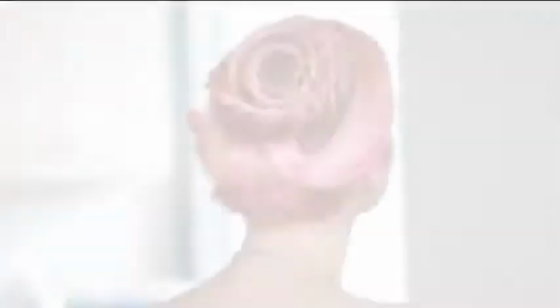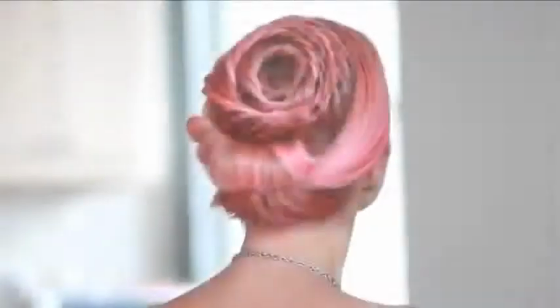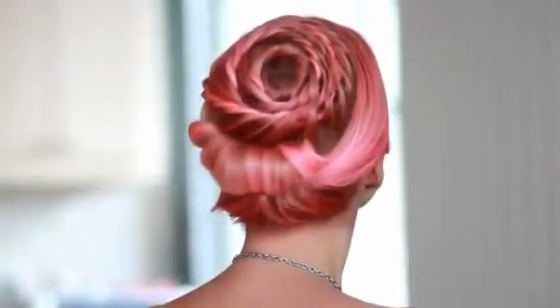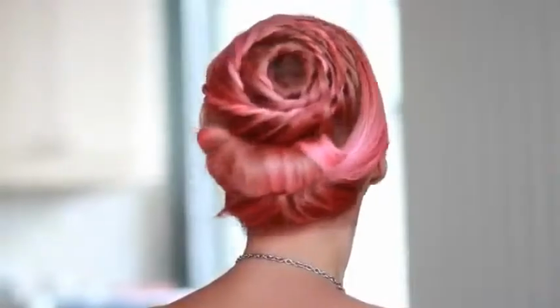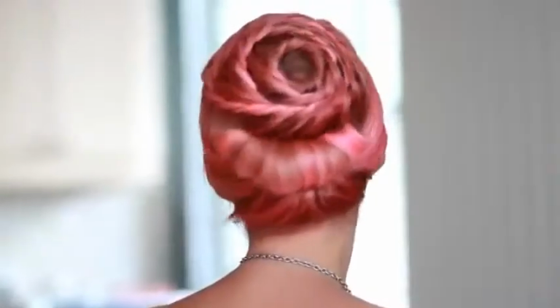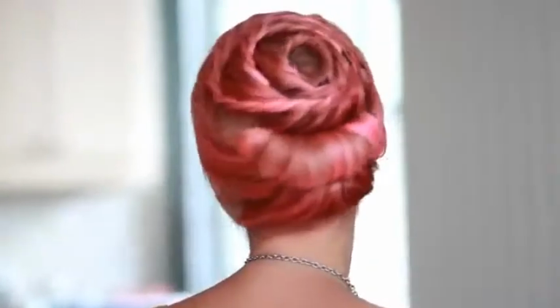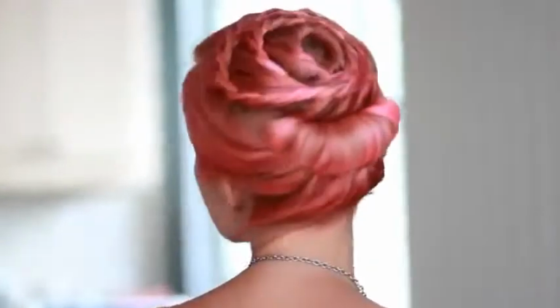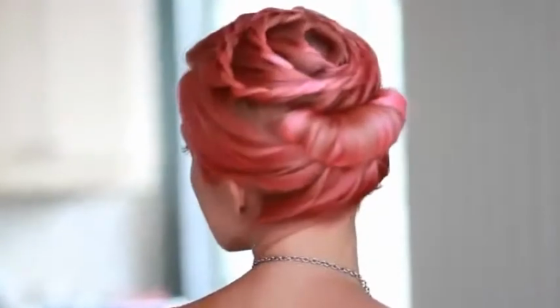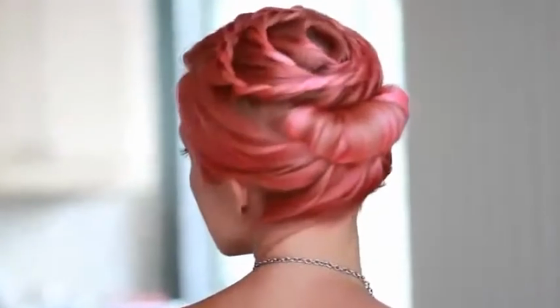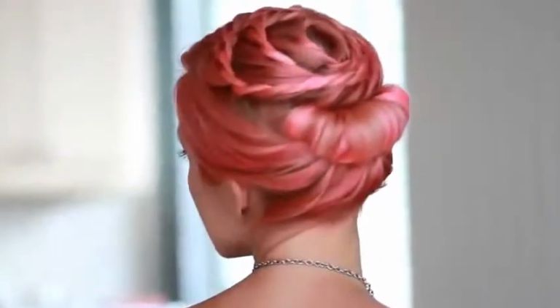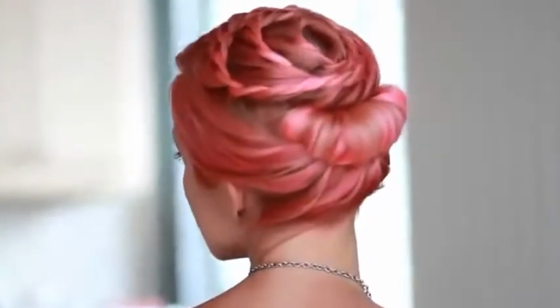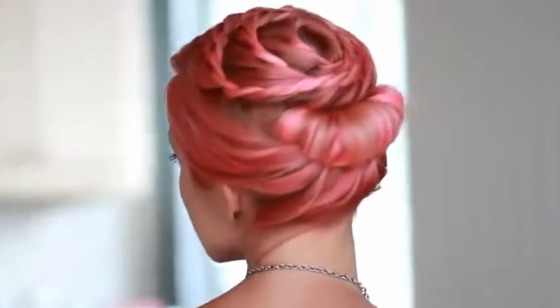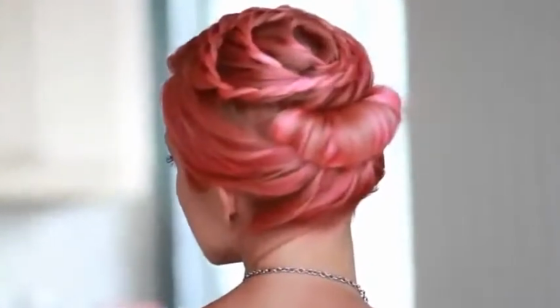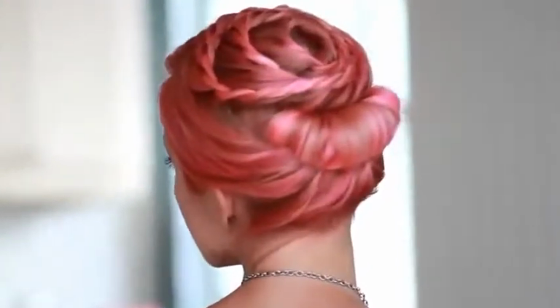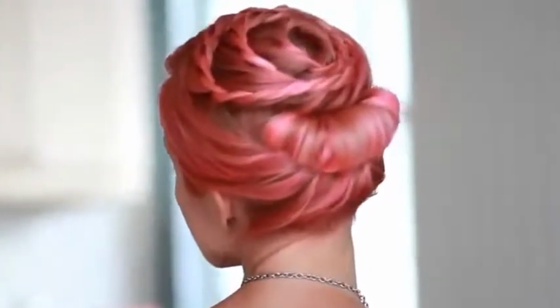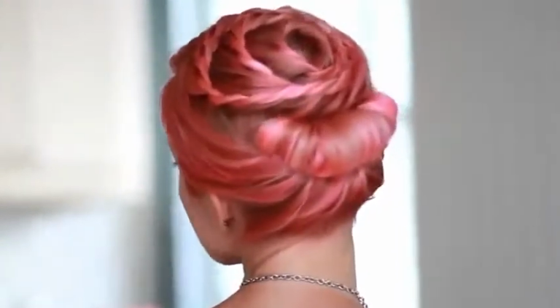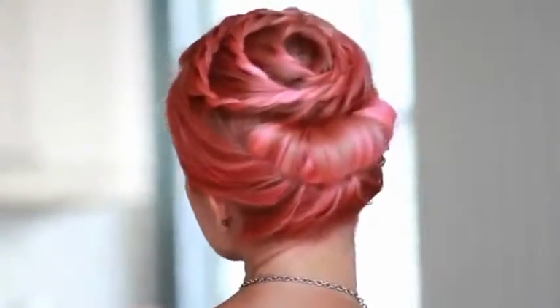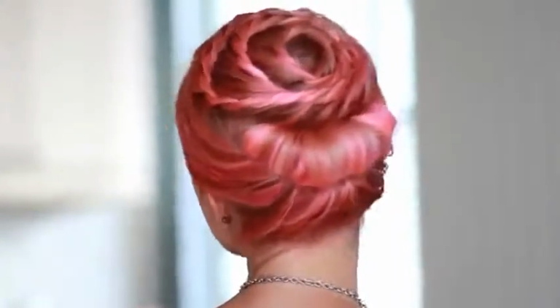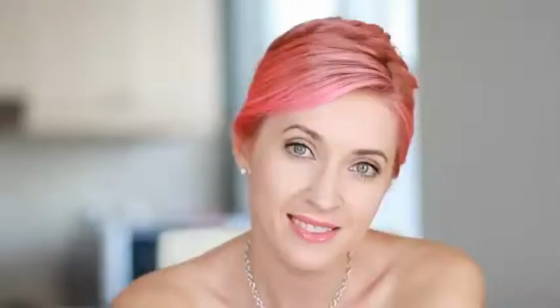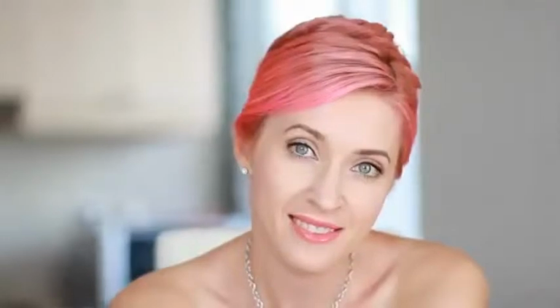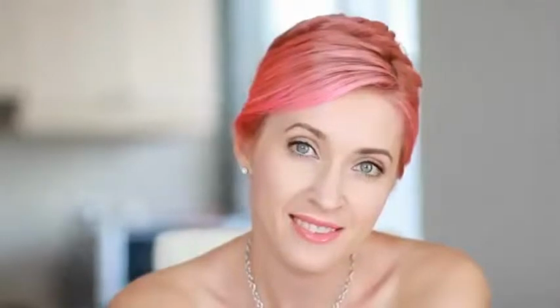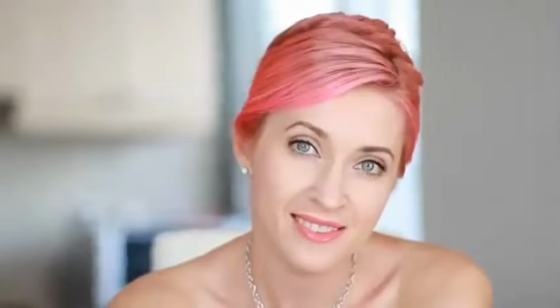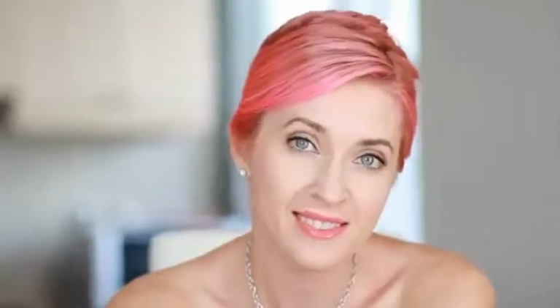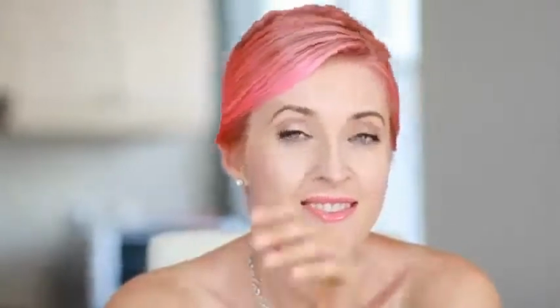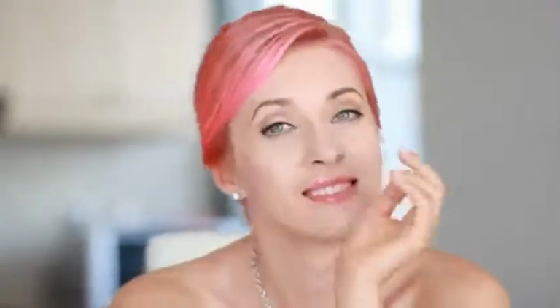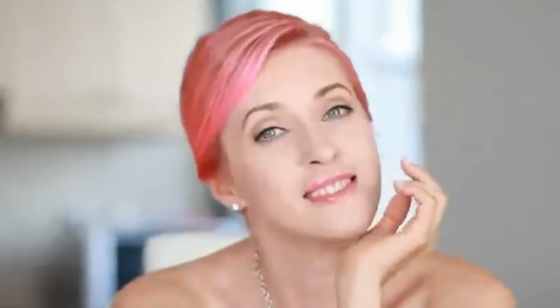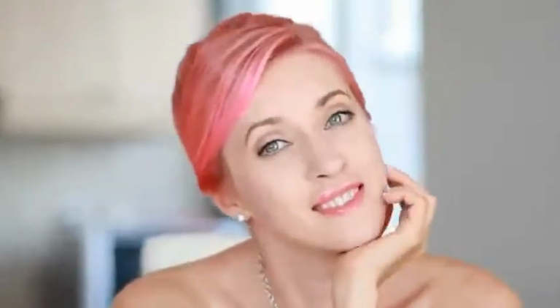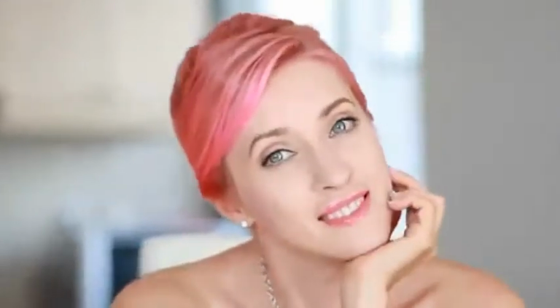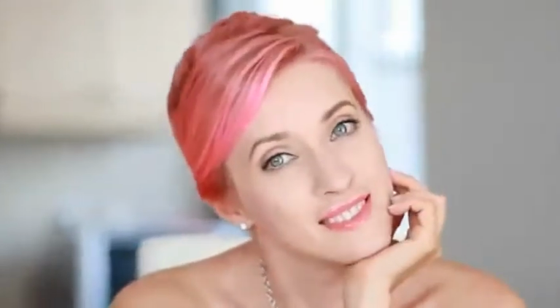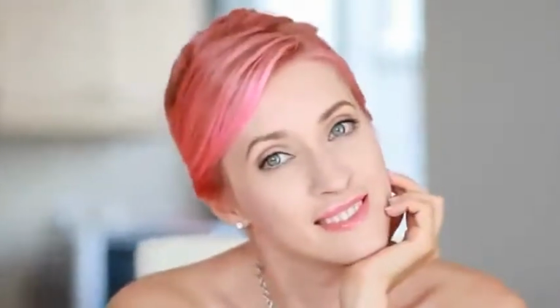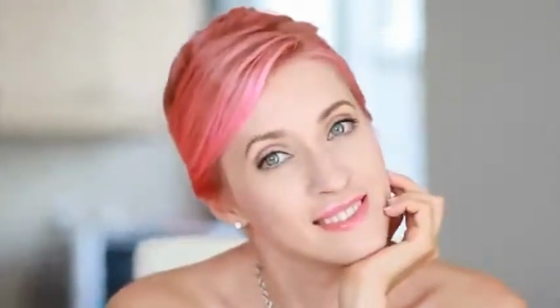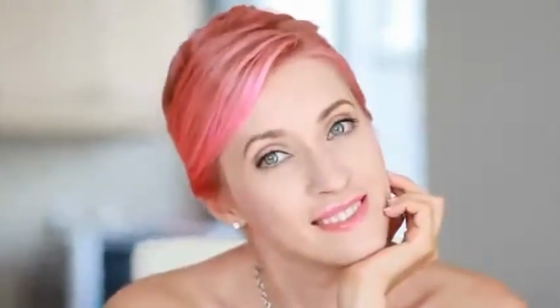Hello and welcome to another hair tutorial. Today I'm going to show you how to recreate this modern elegant arm.